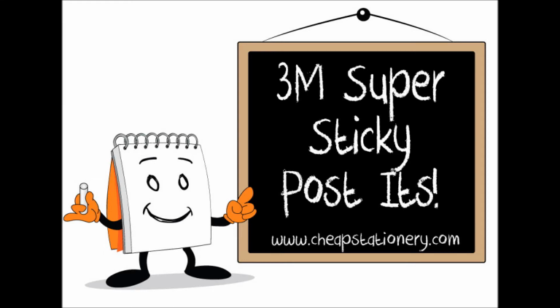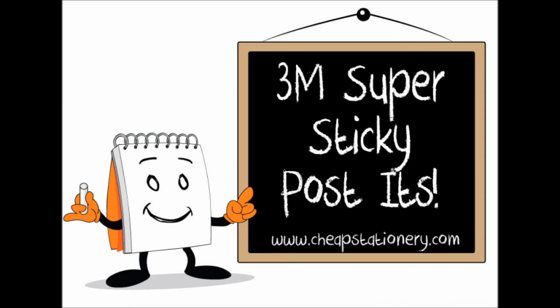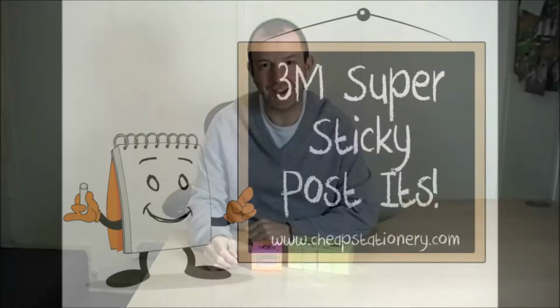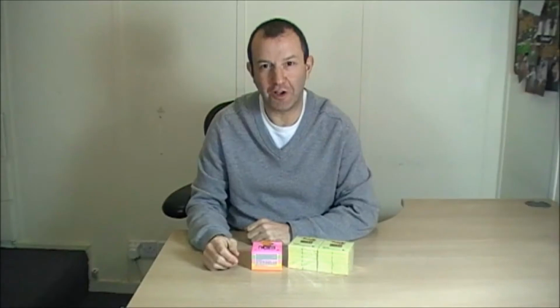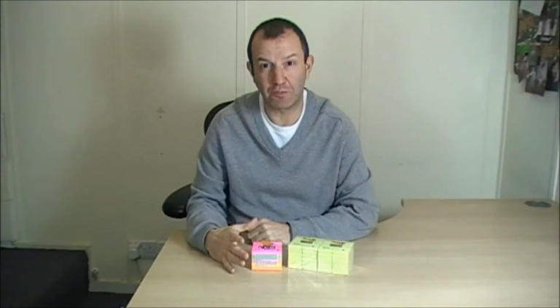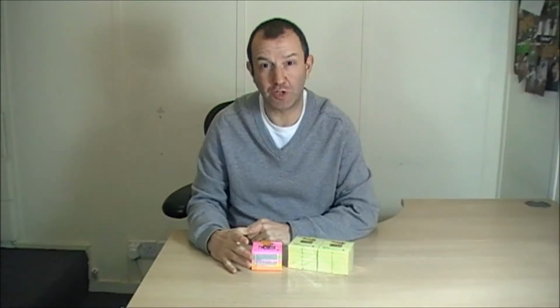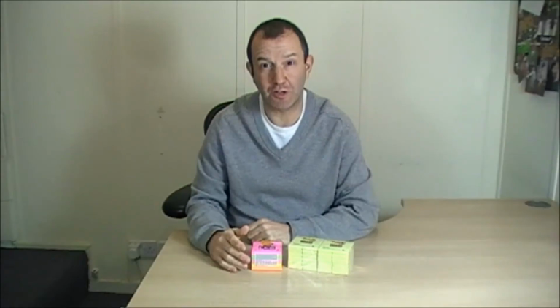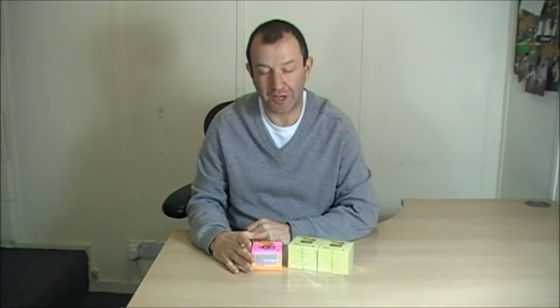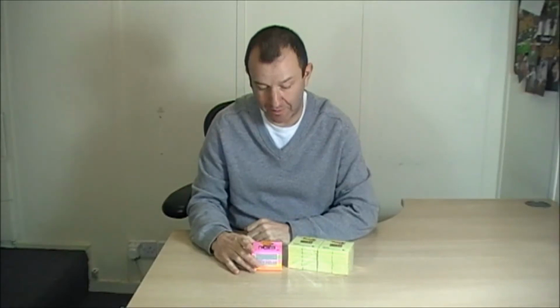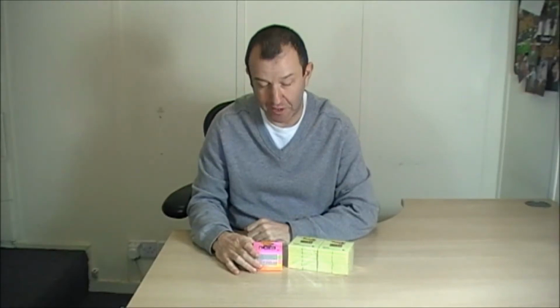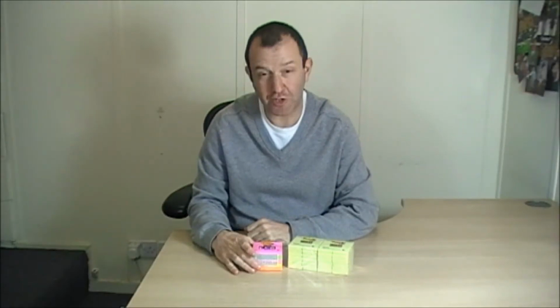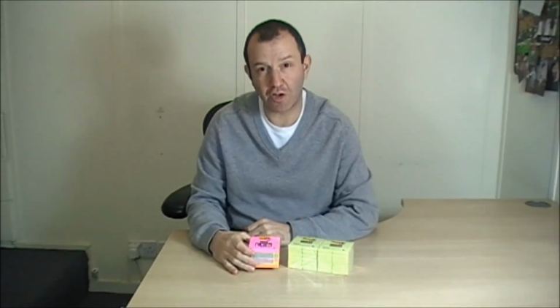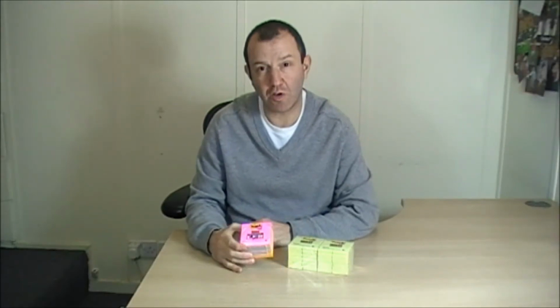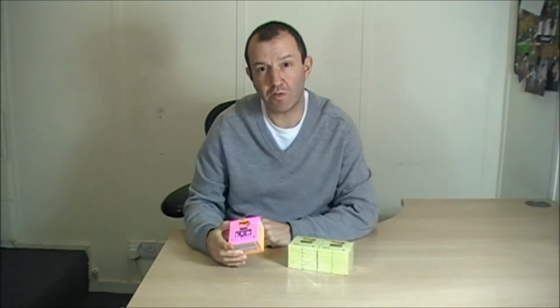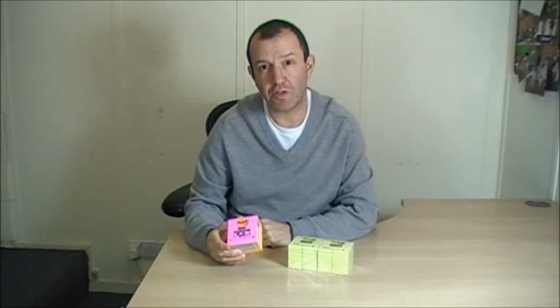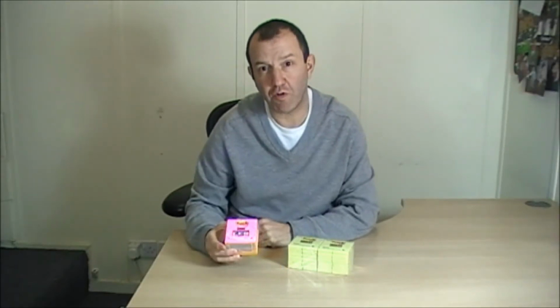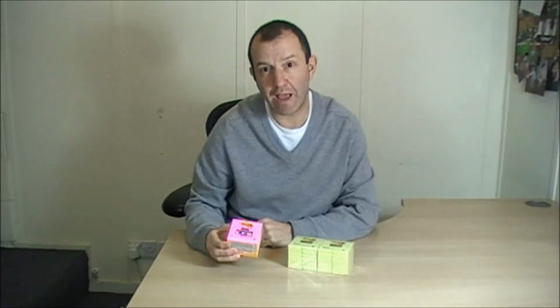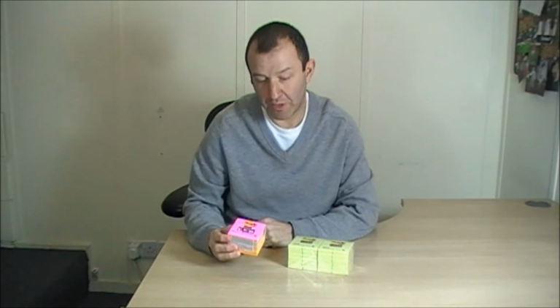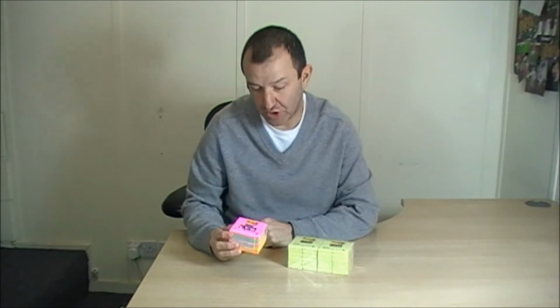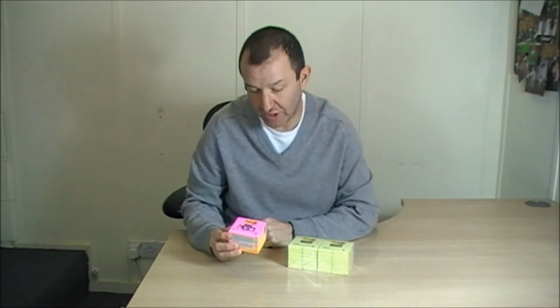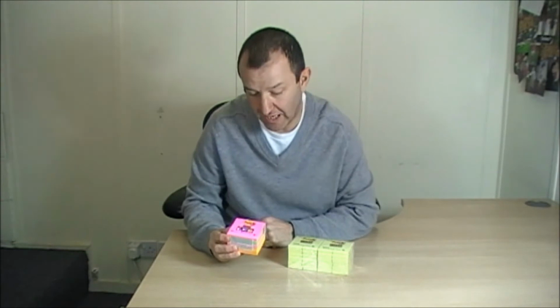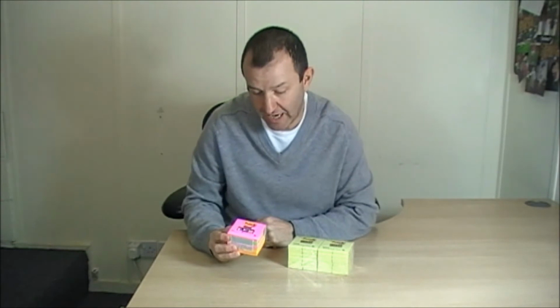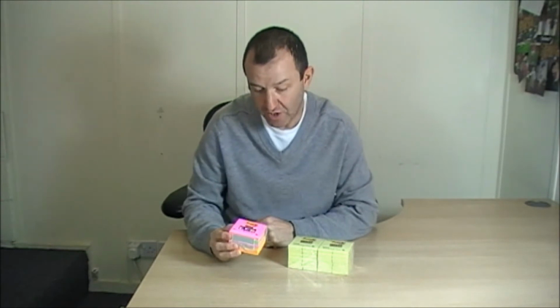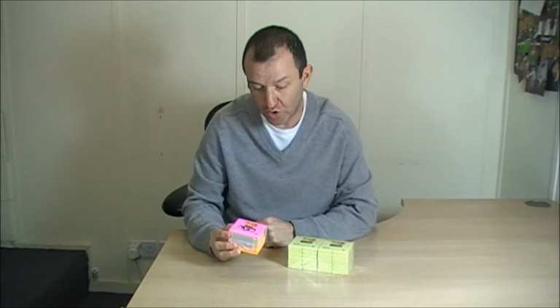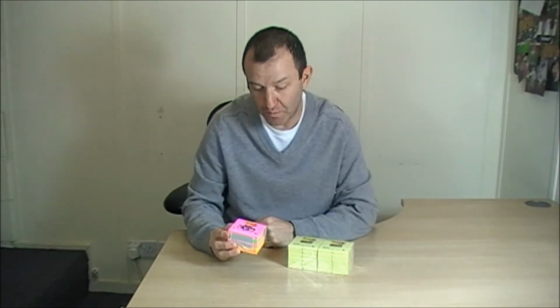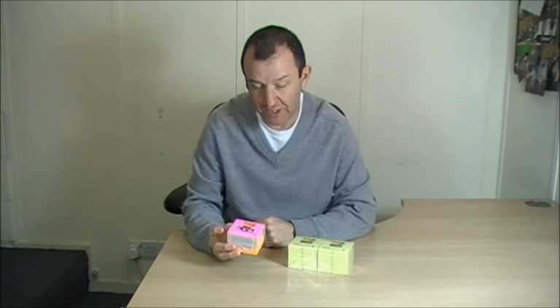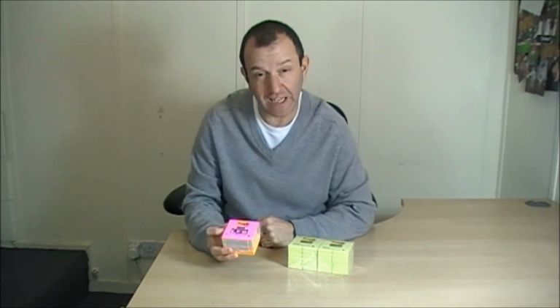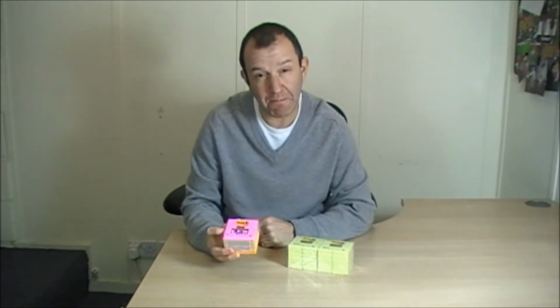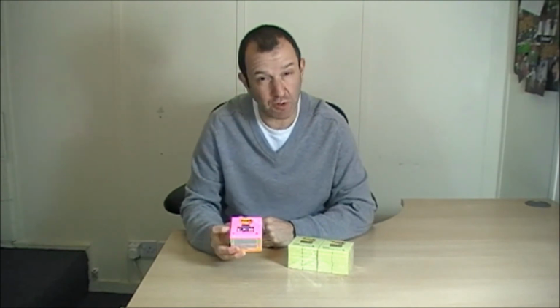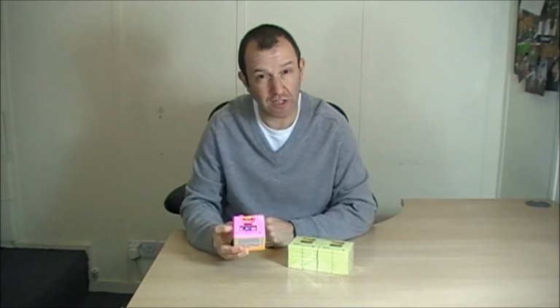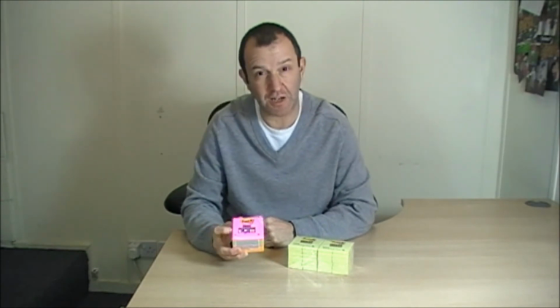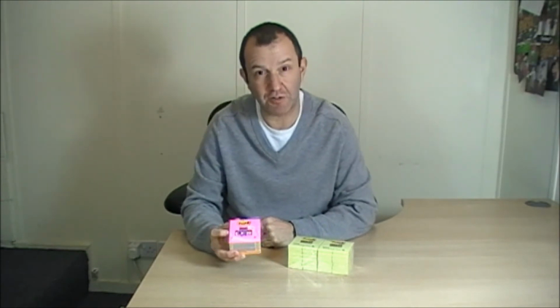Hi, I'm Stuart, and I'm here to show you the 3M super sticky post-it note.